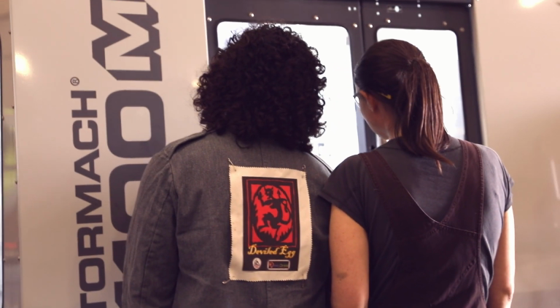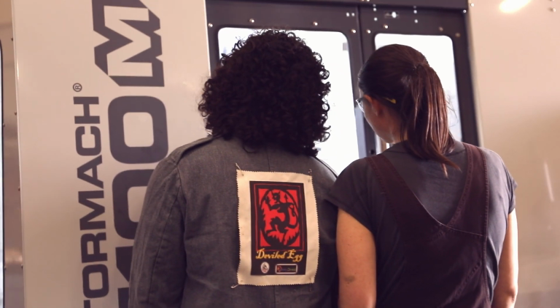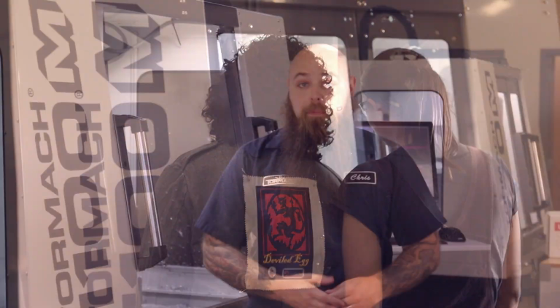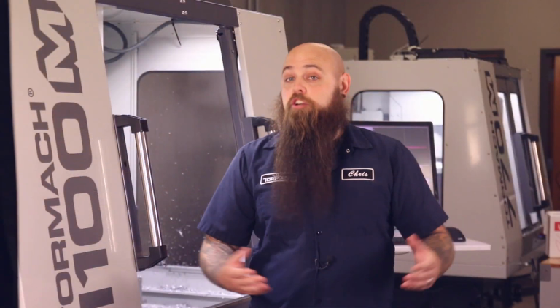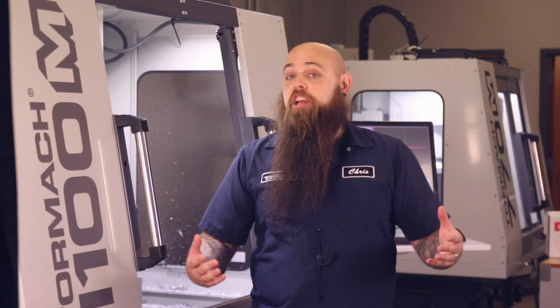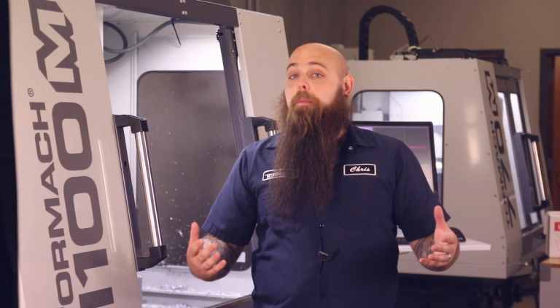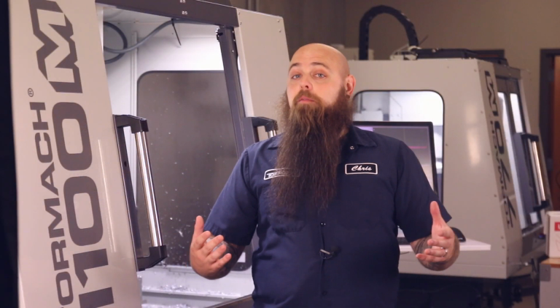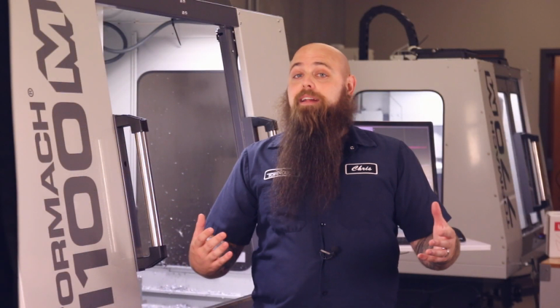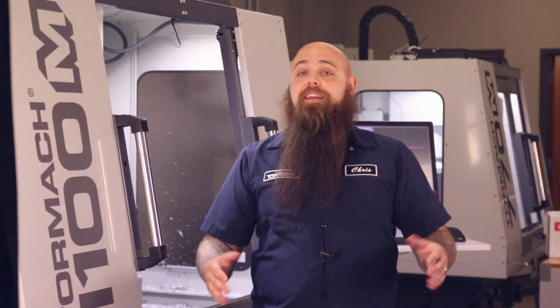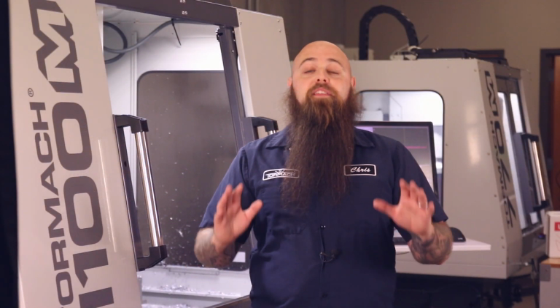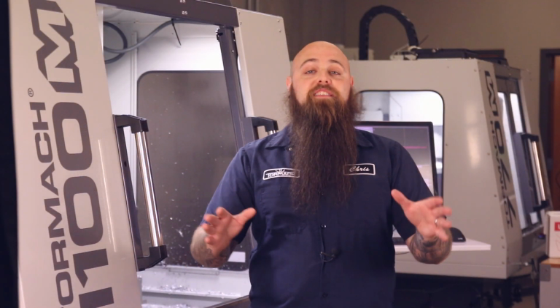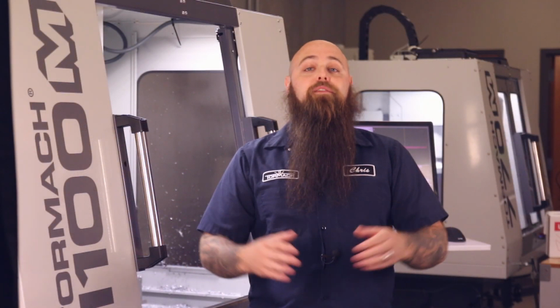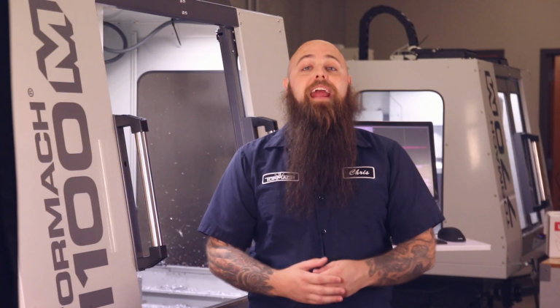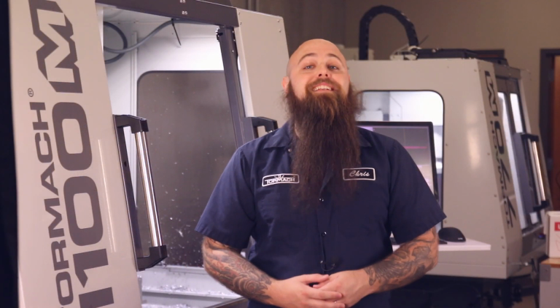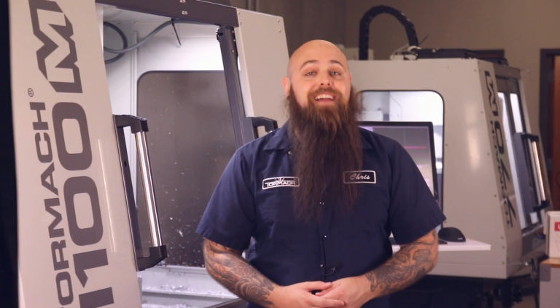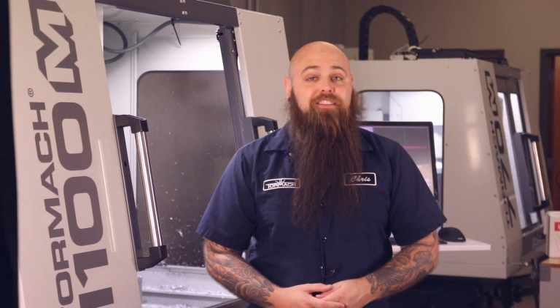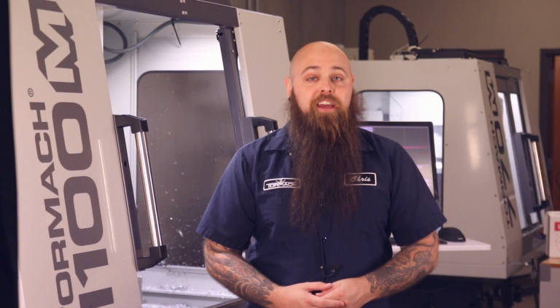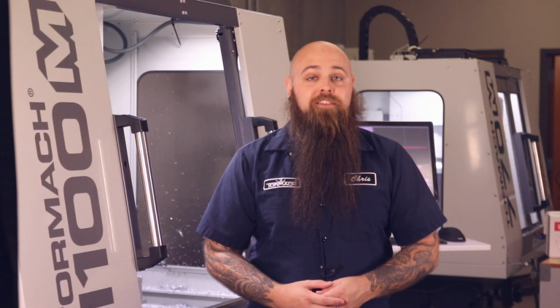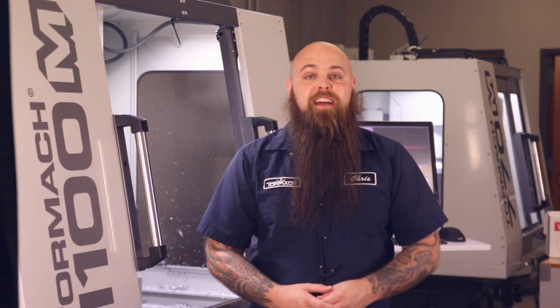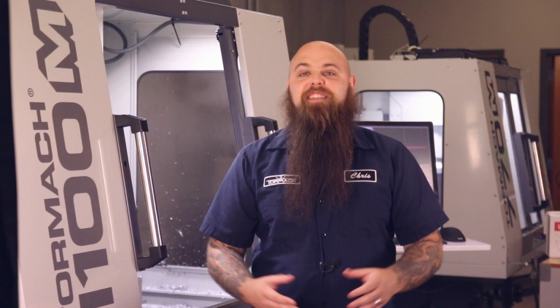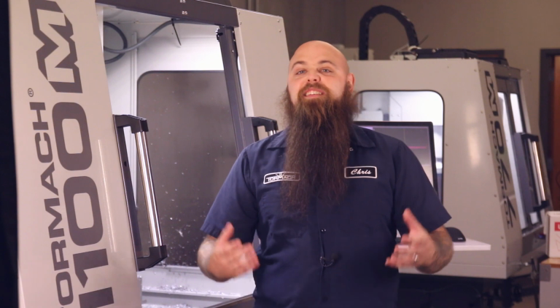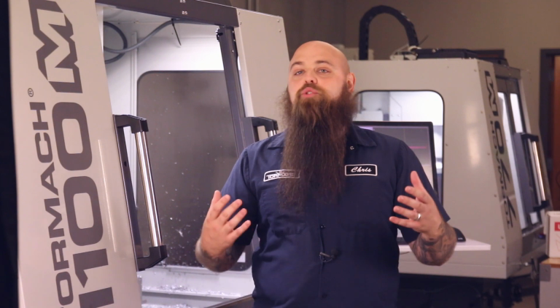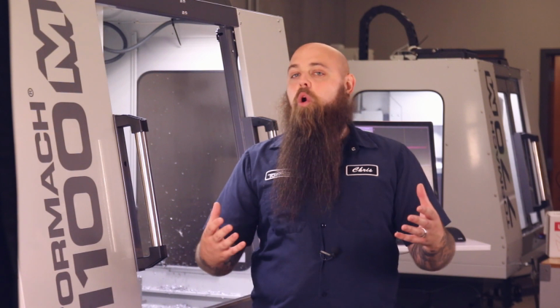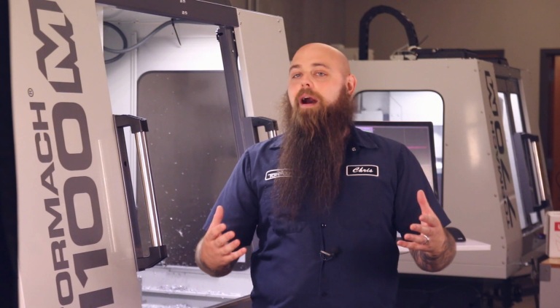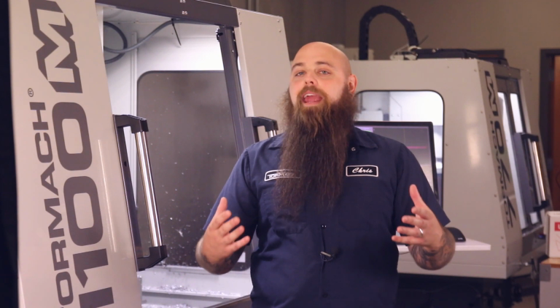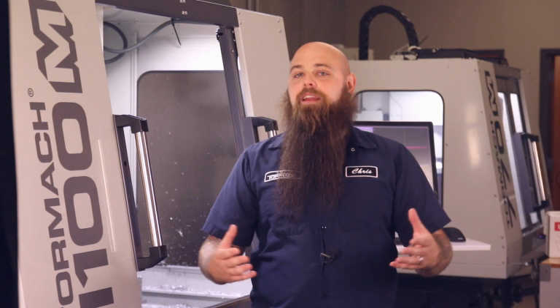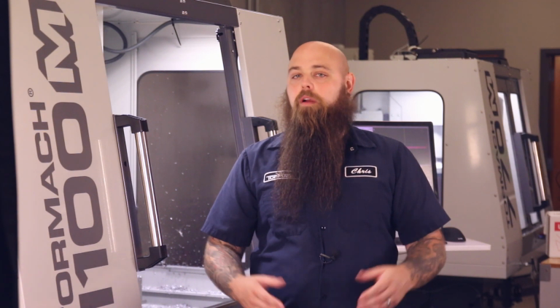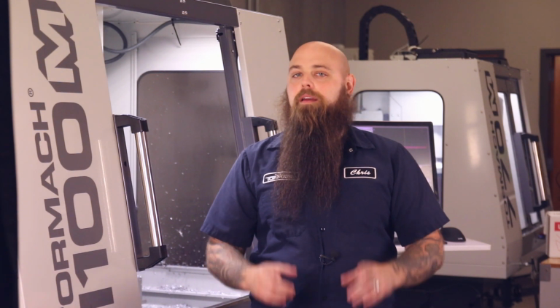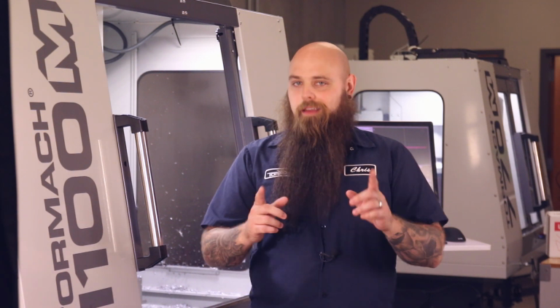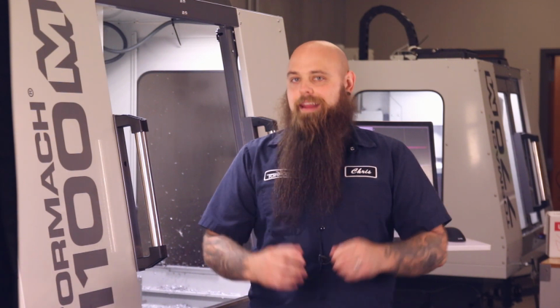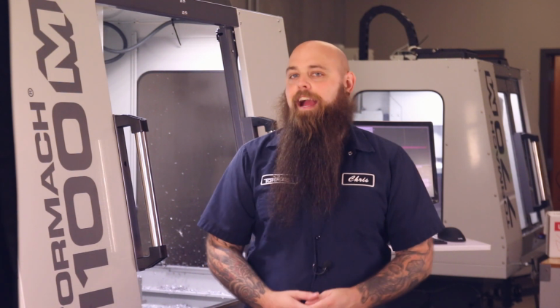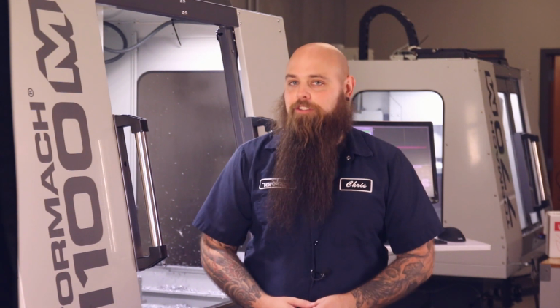Be sure to check out BattleBots on the Discovery and Science channels to see some Tormach handiwork in action.